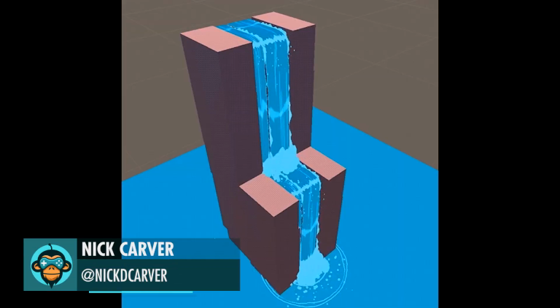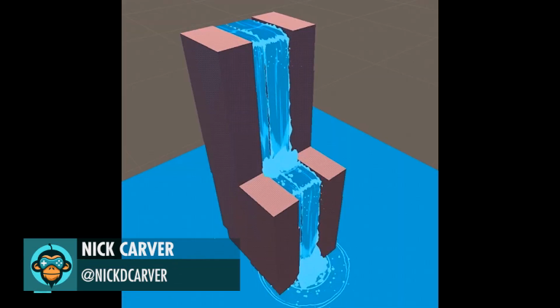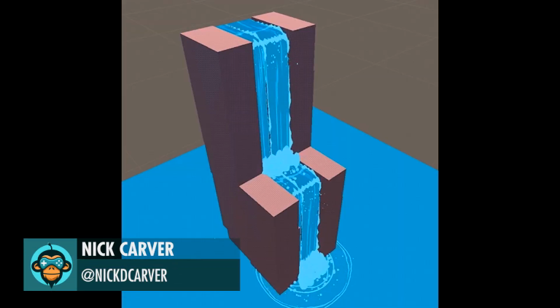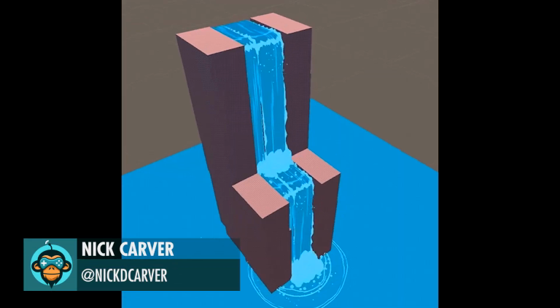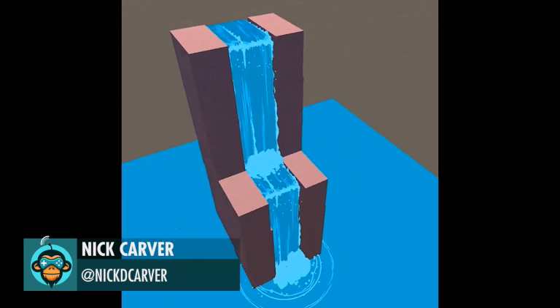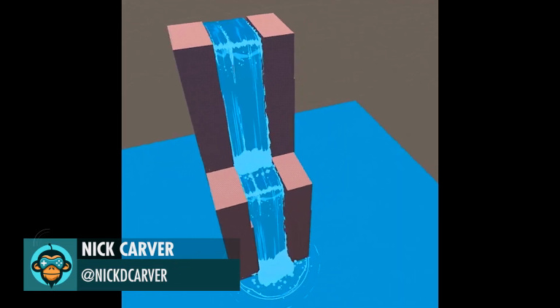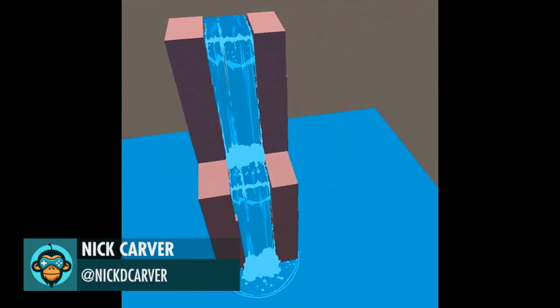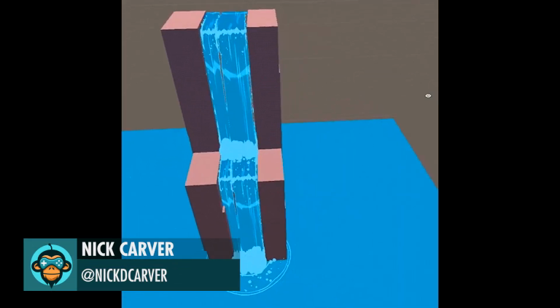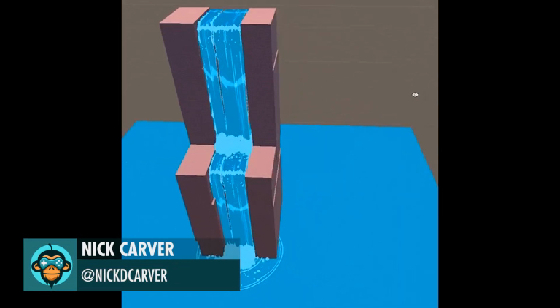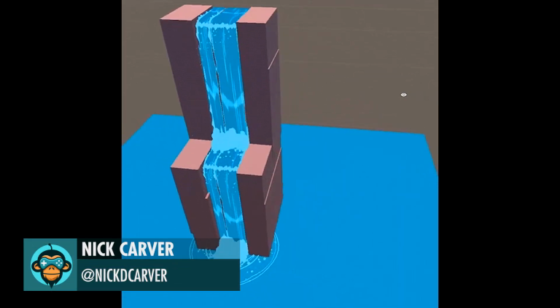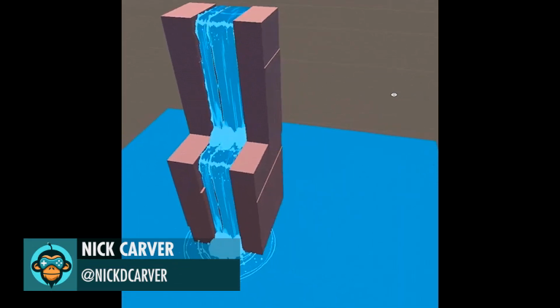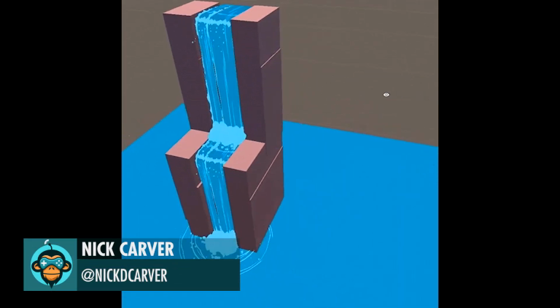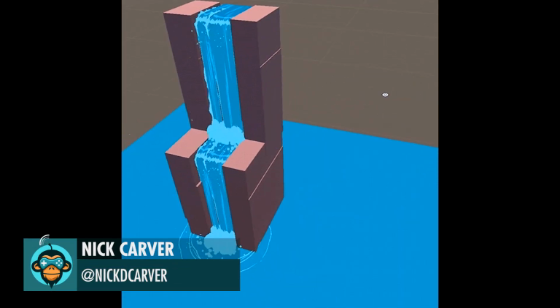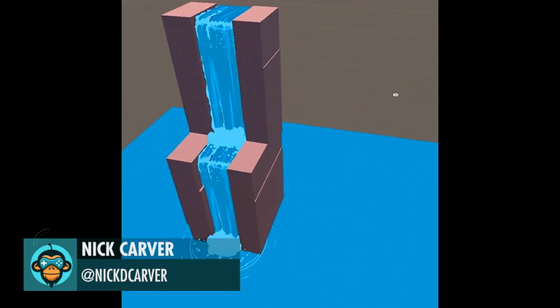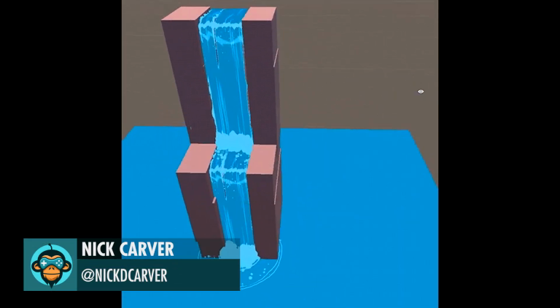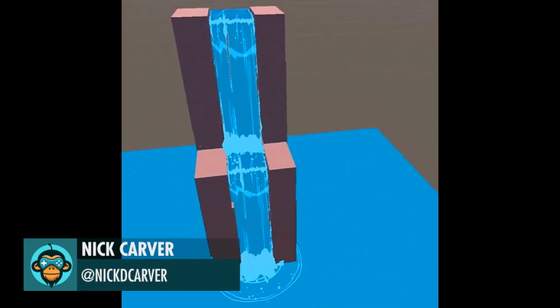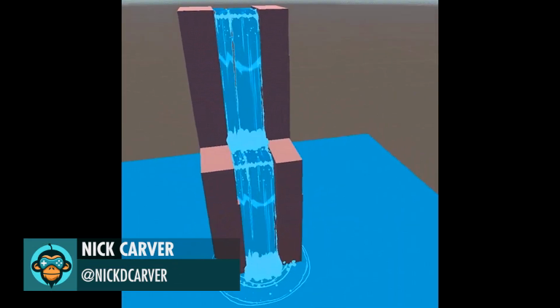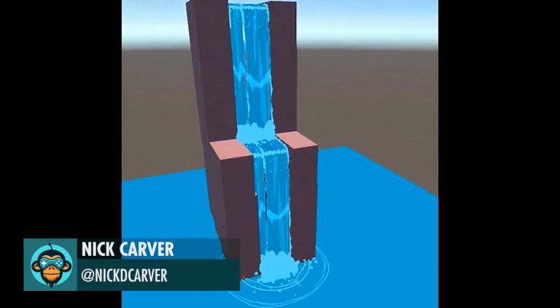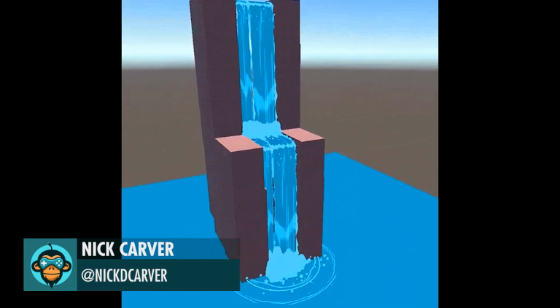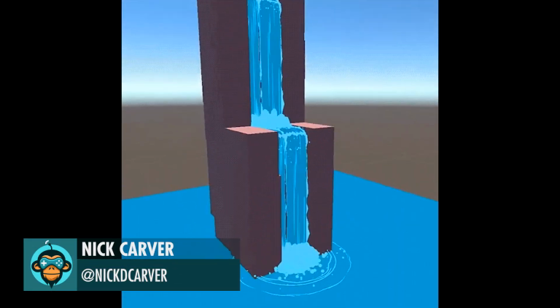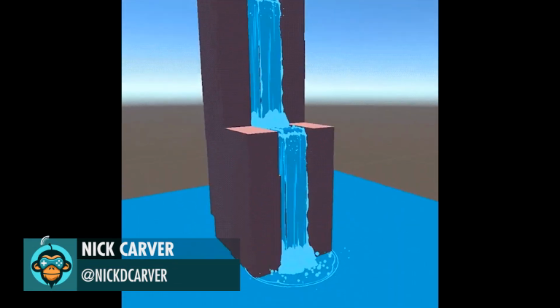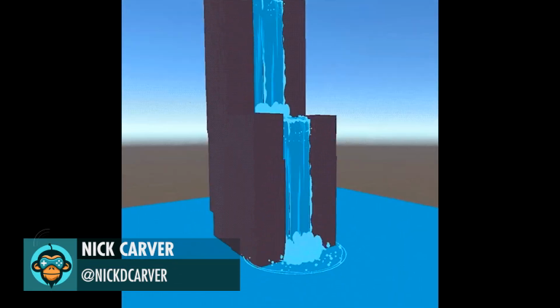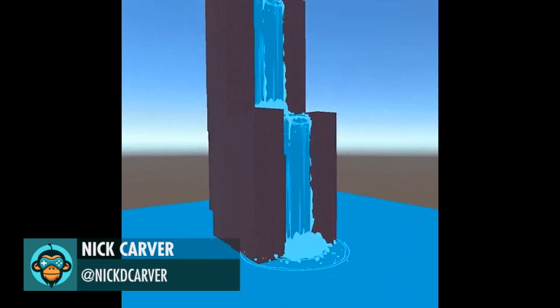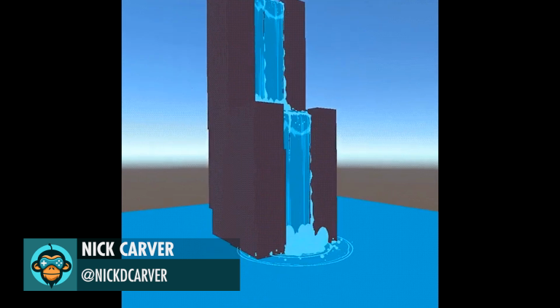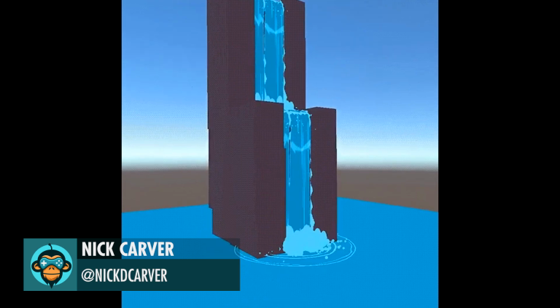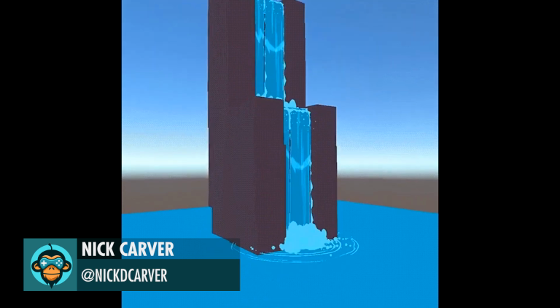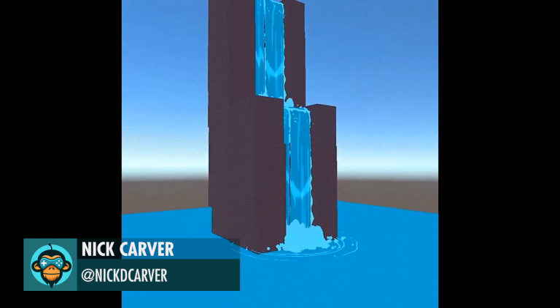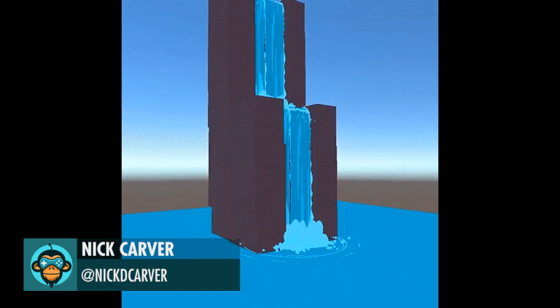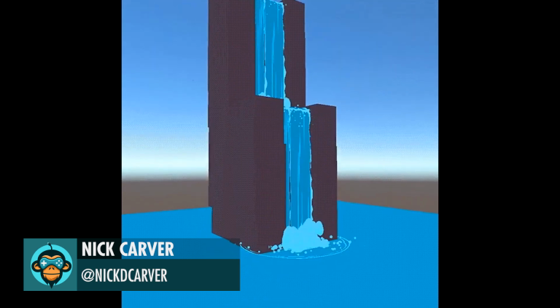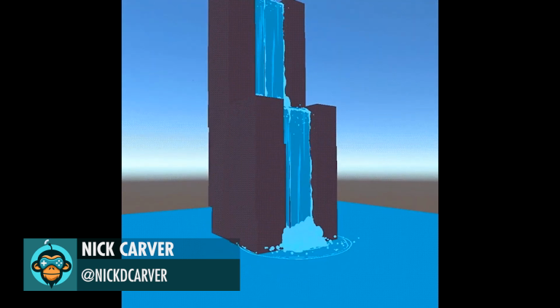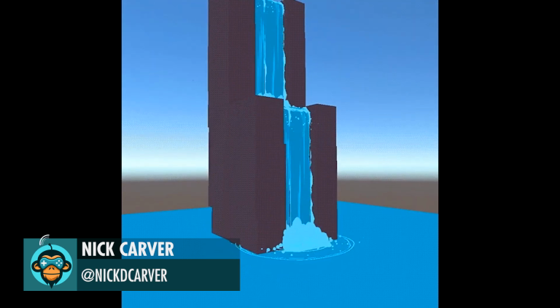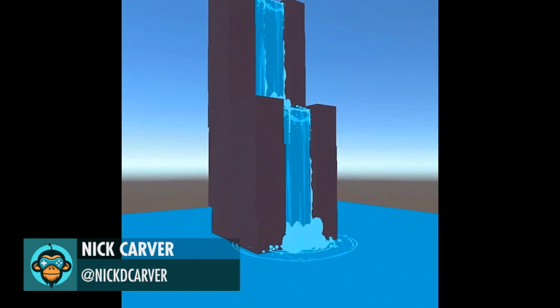Nick Carver is working on some amazing waterfall effects for his game, Waycaster.